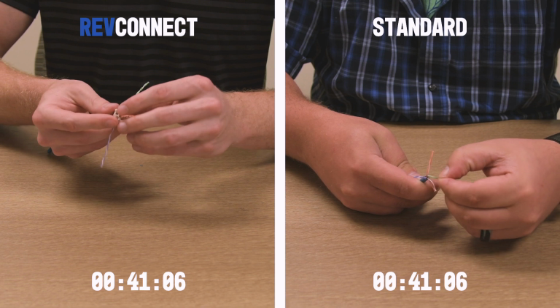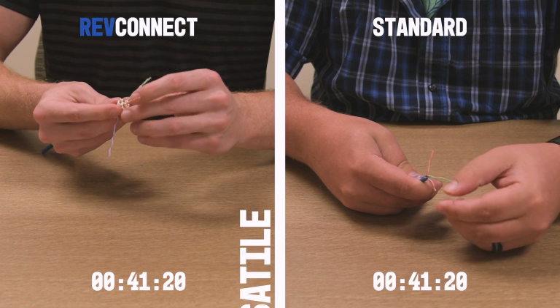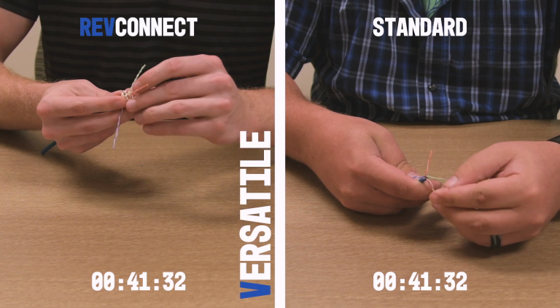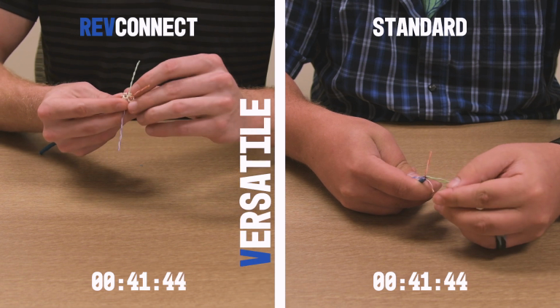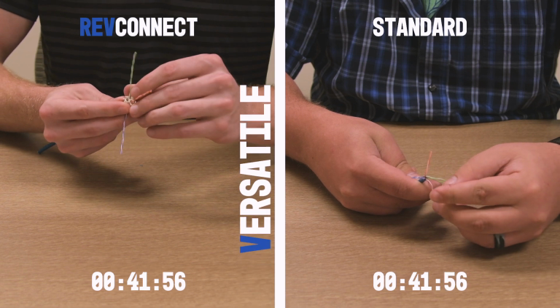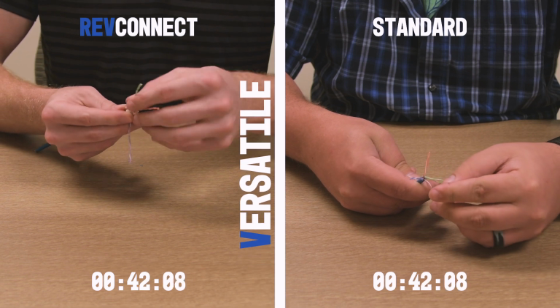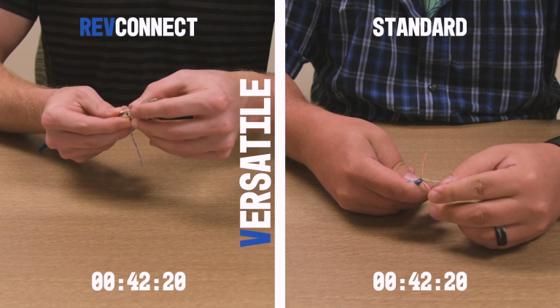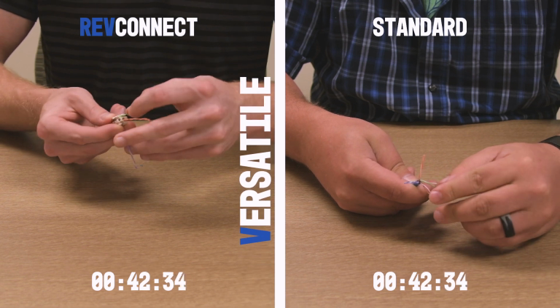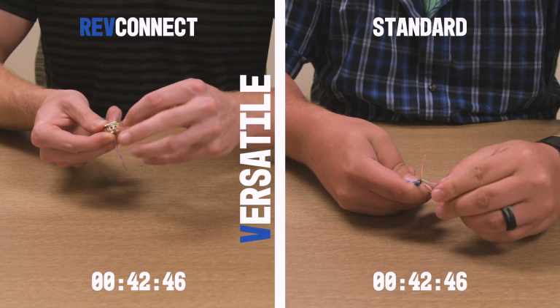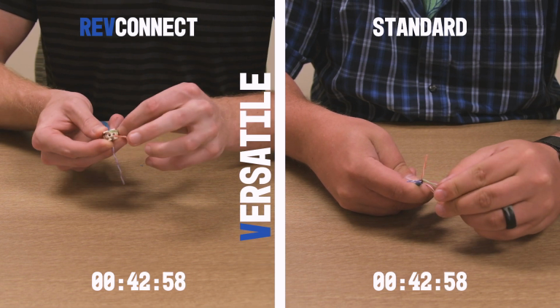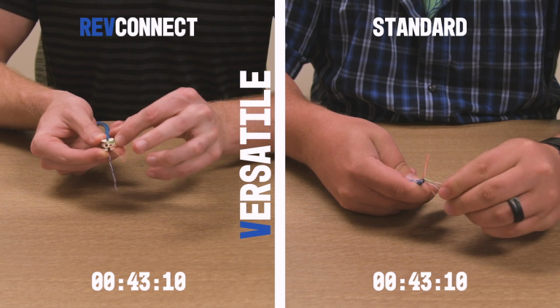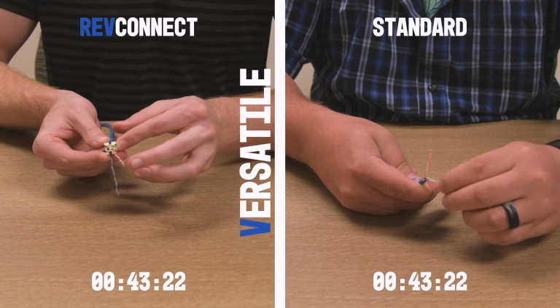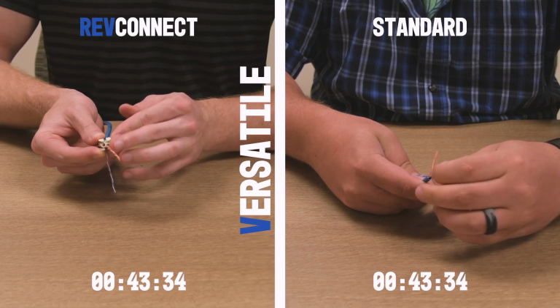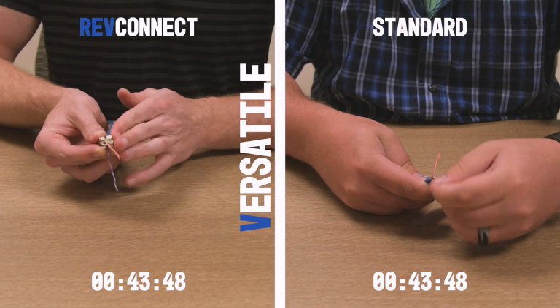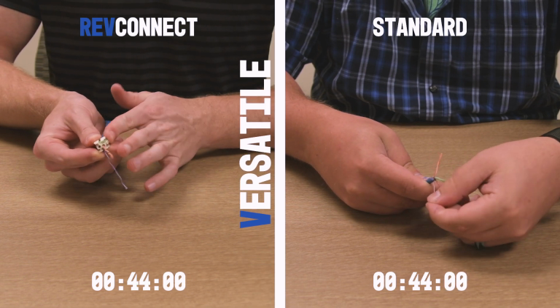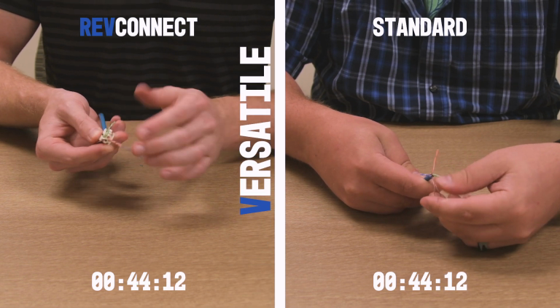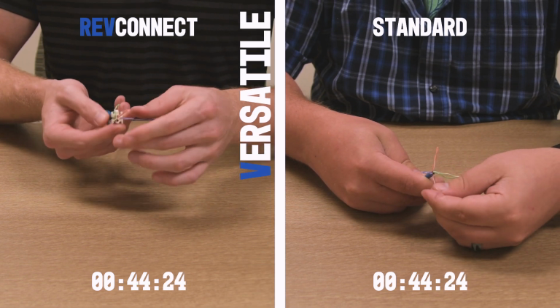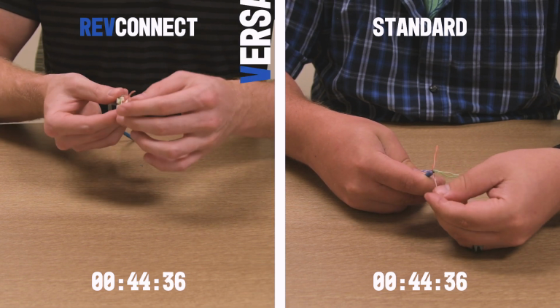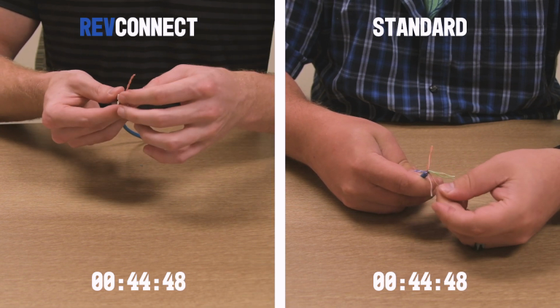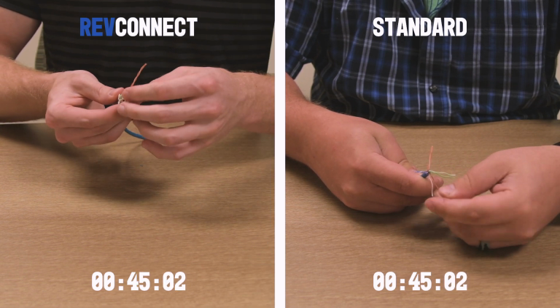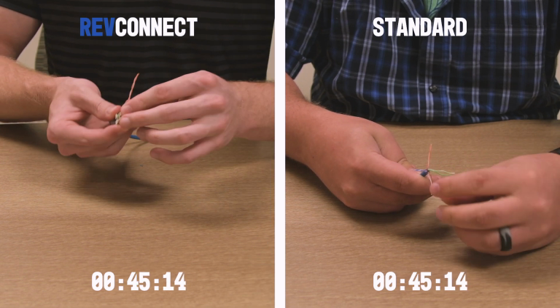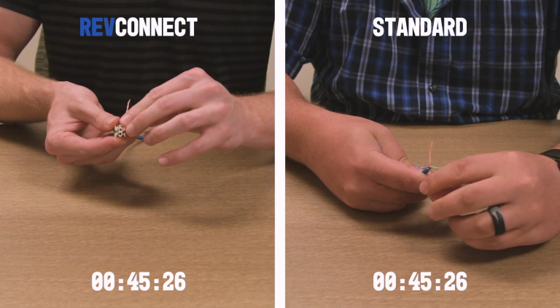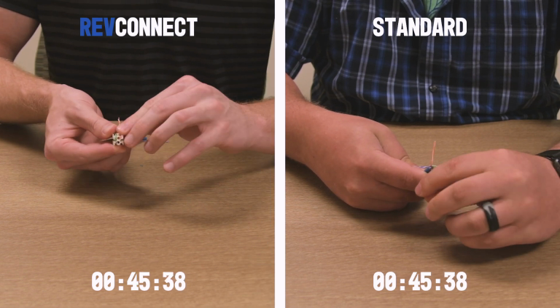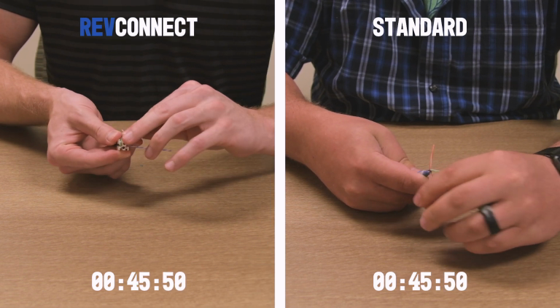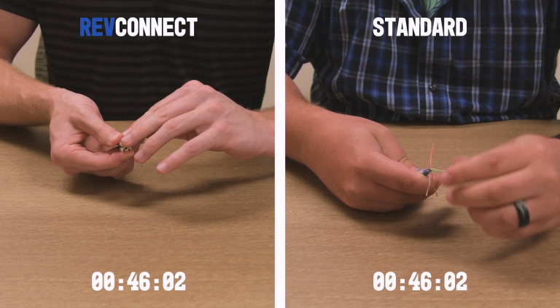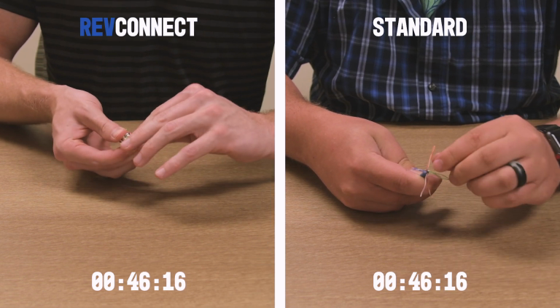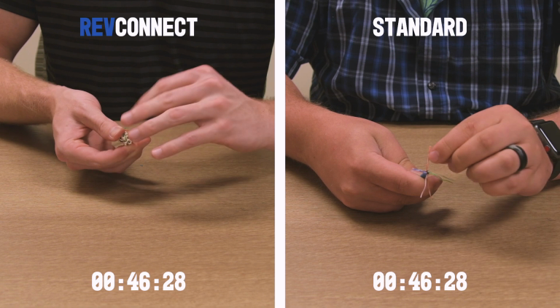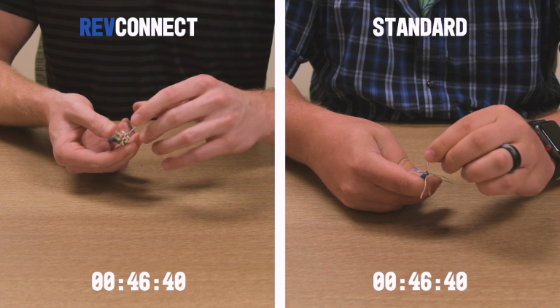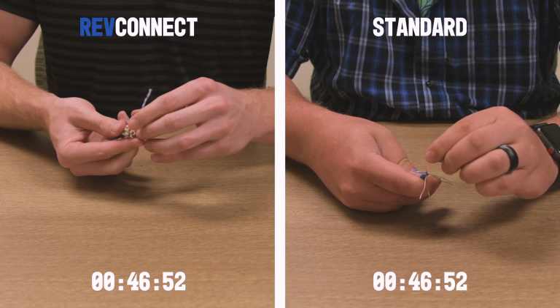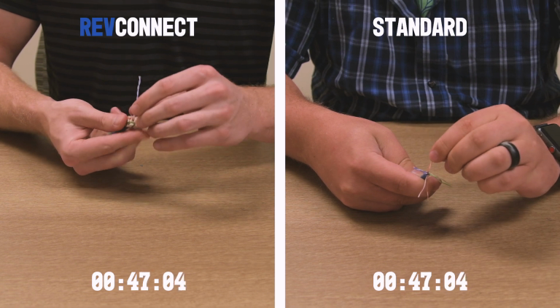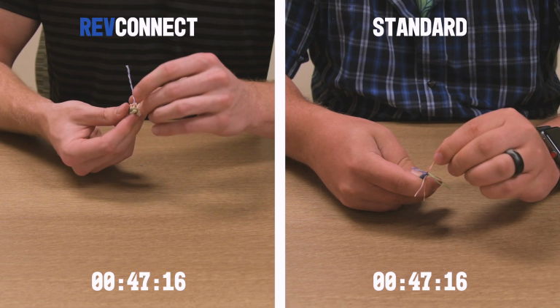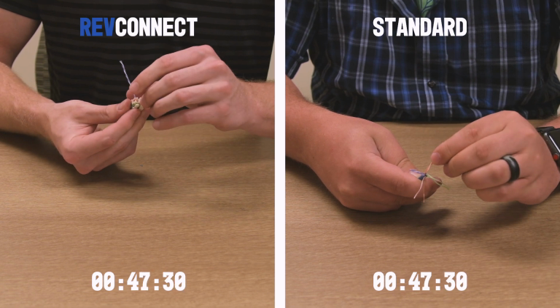Versatile. A single core works for eight types of connections, including RJ45 connectors and jacks.